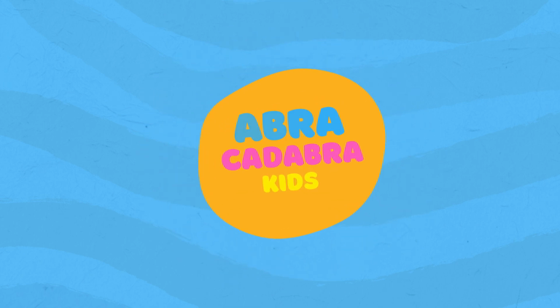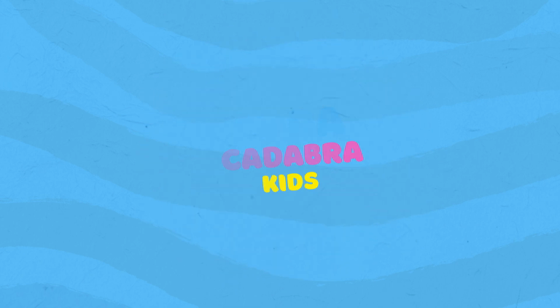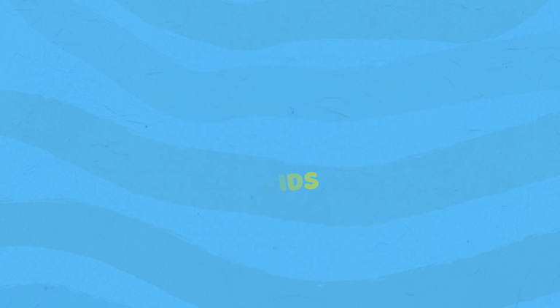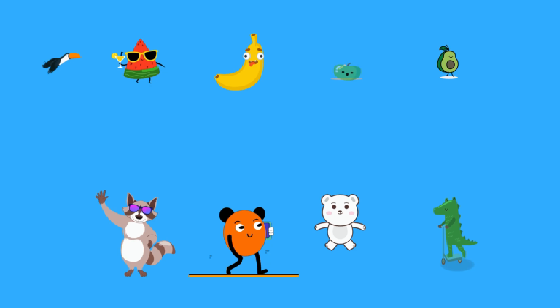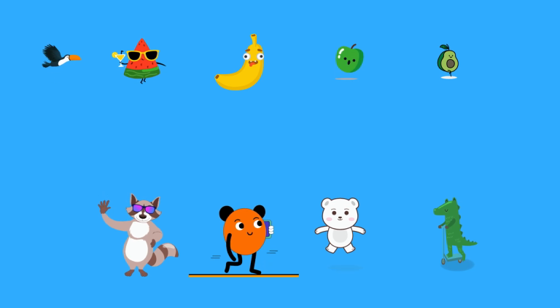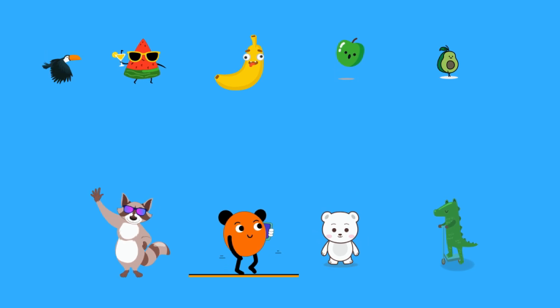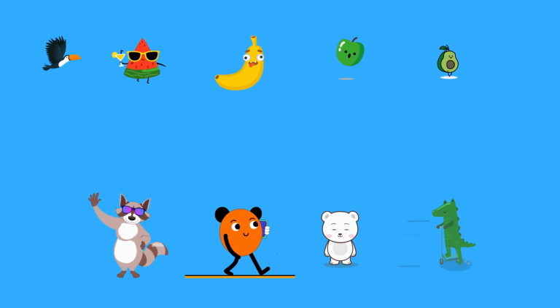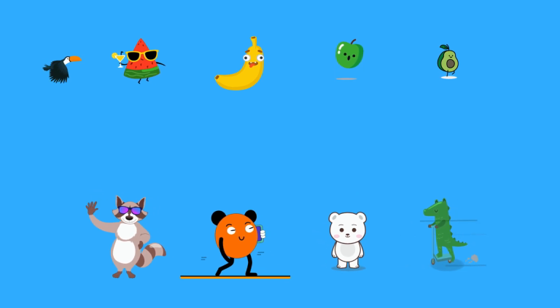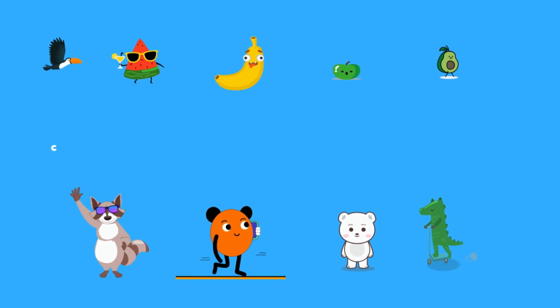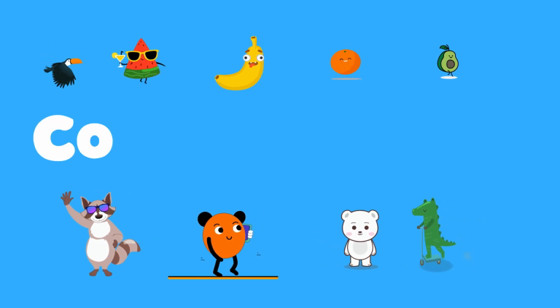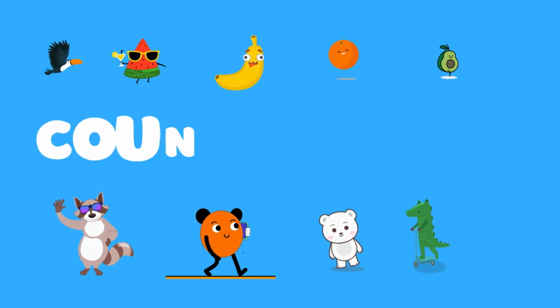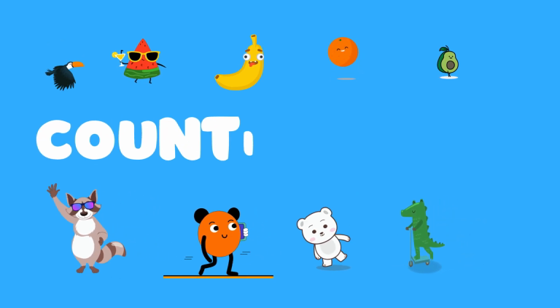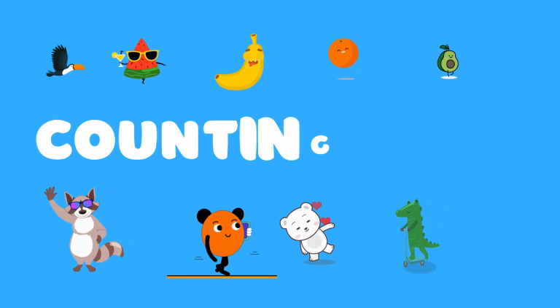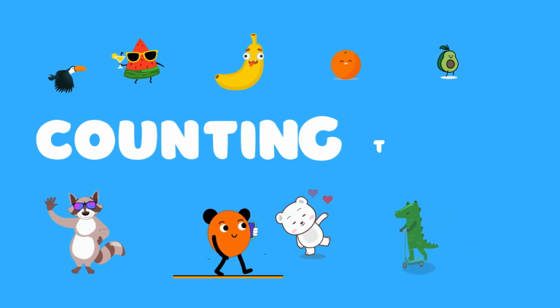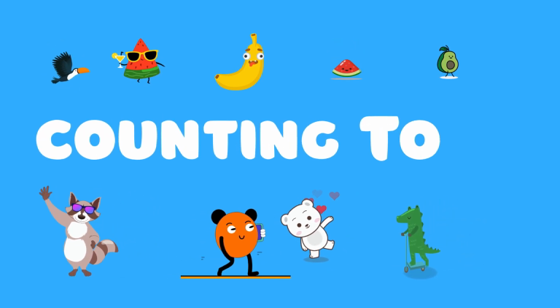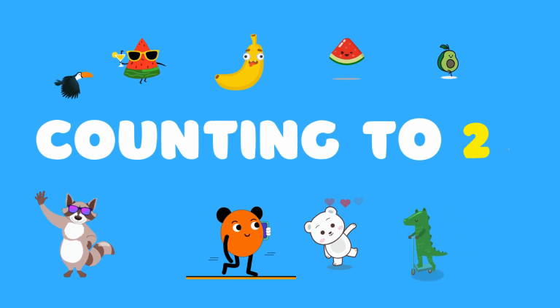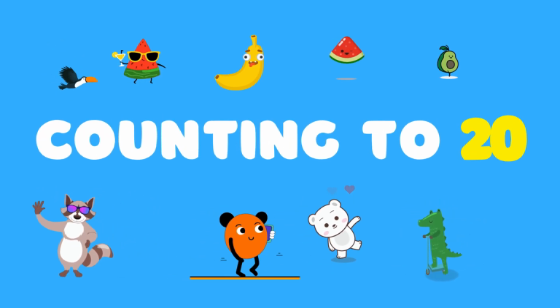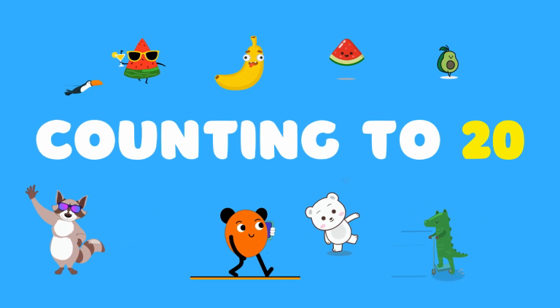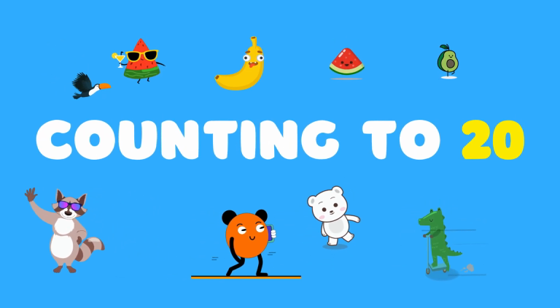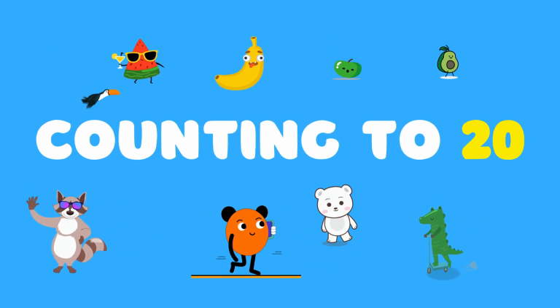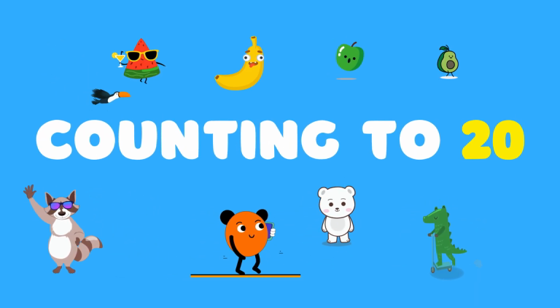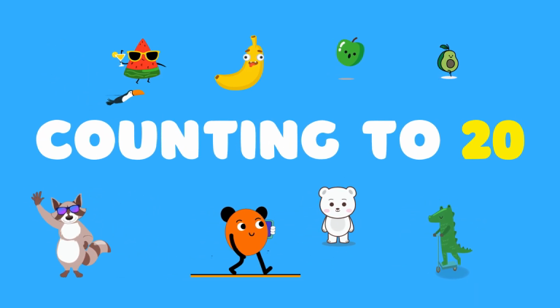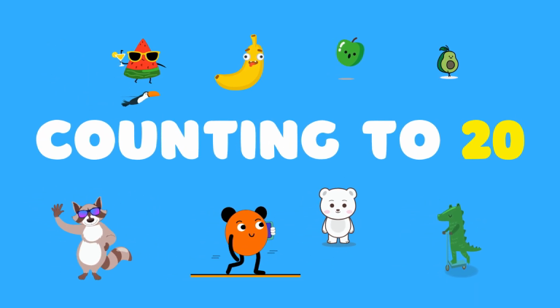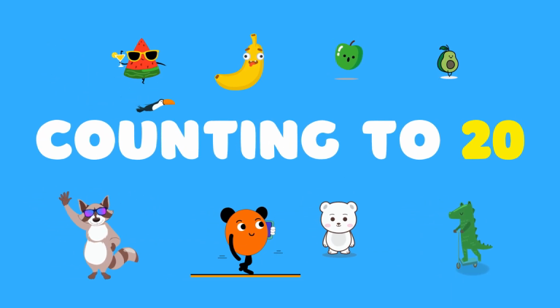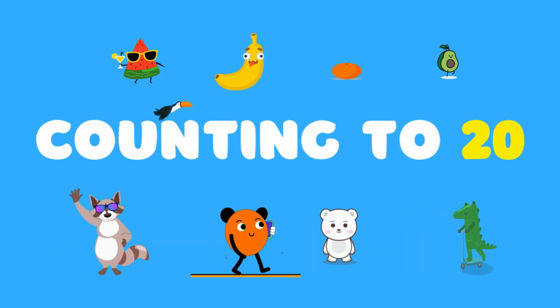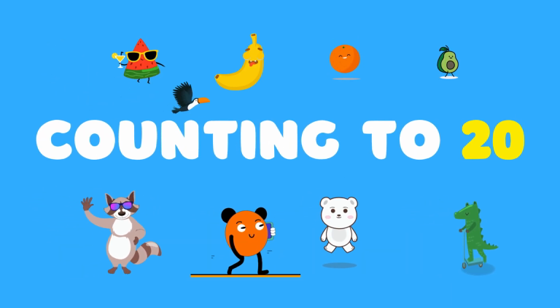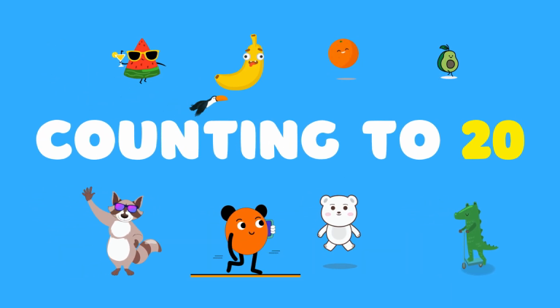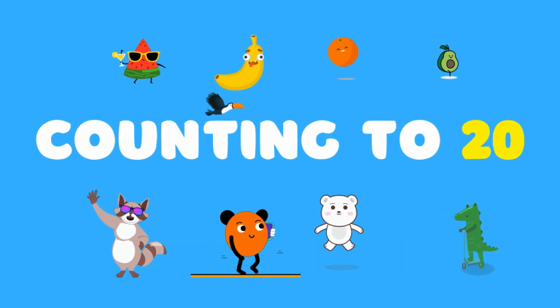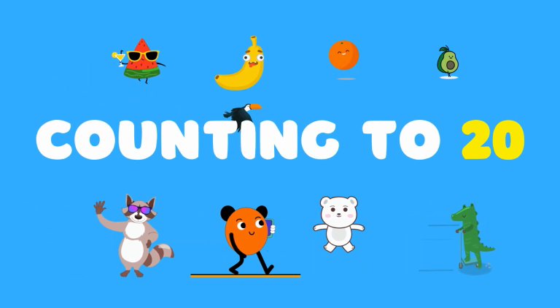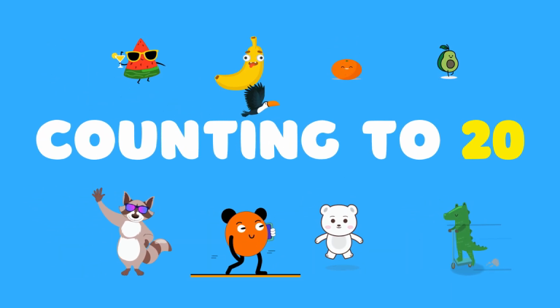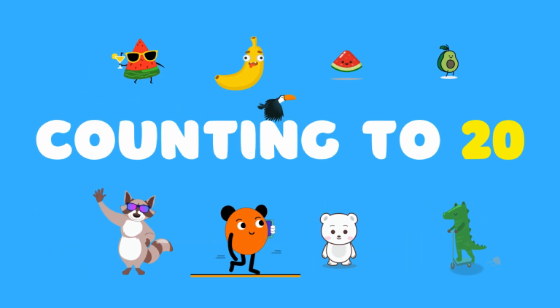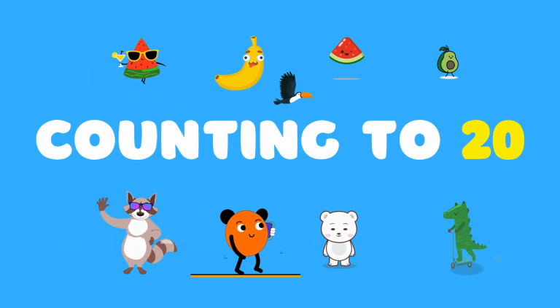Hey kids, let's continue our counting journey. So today we will learn counting to 20.